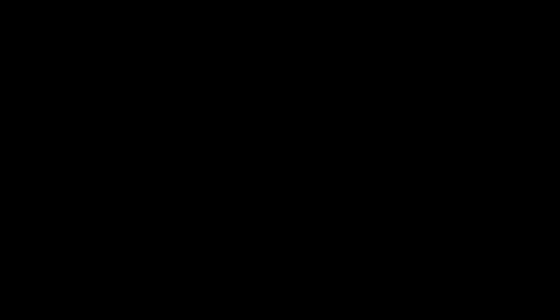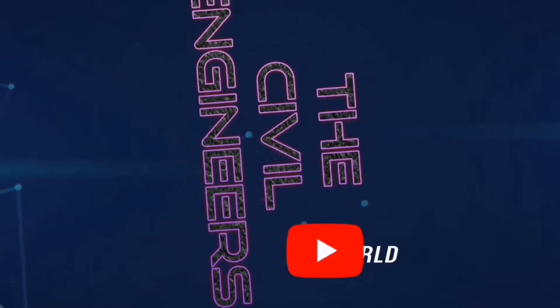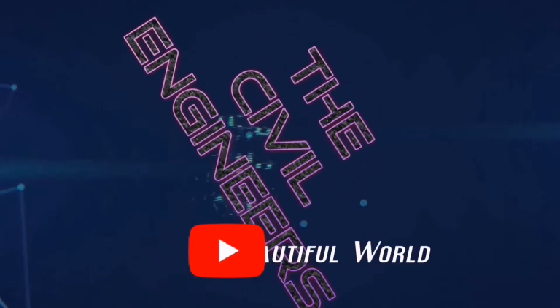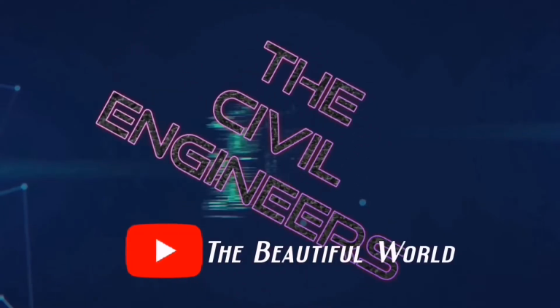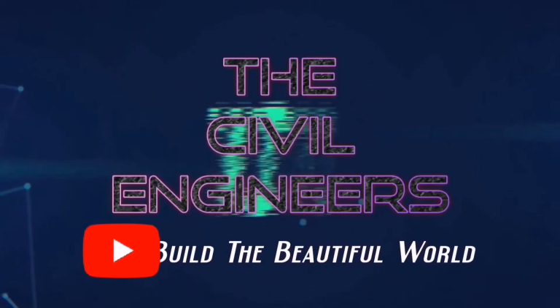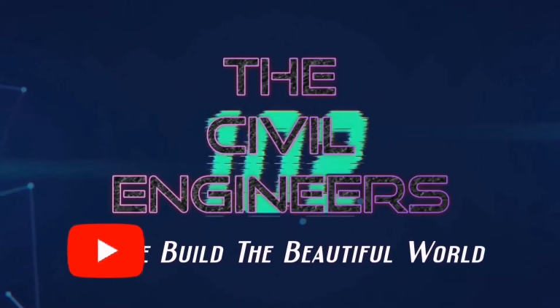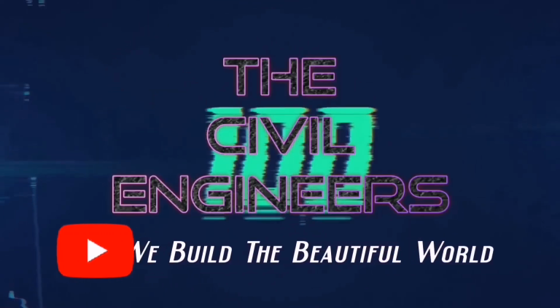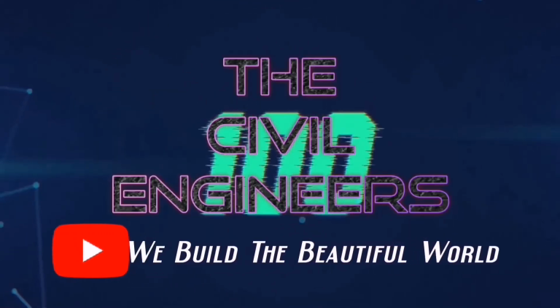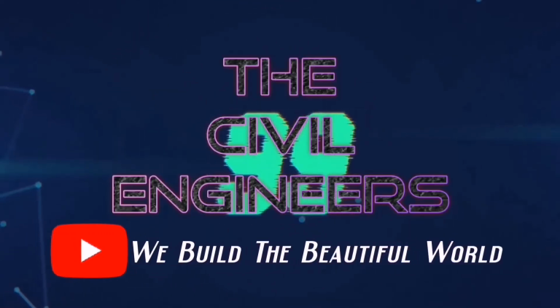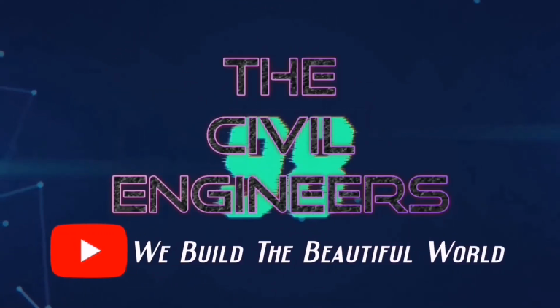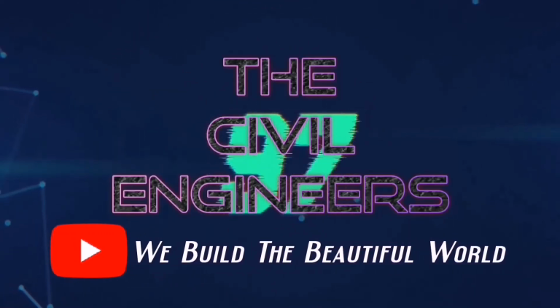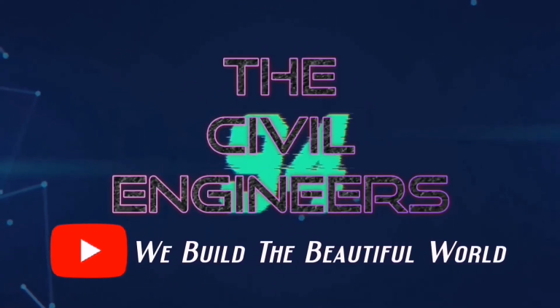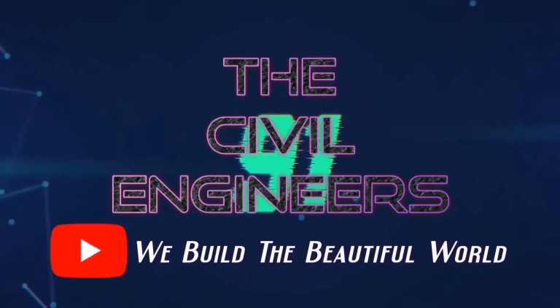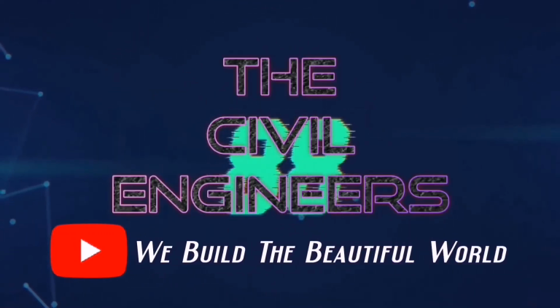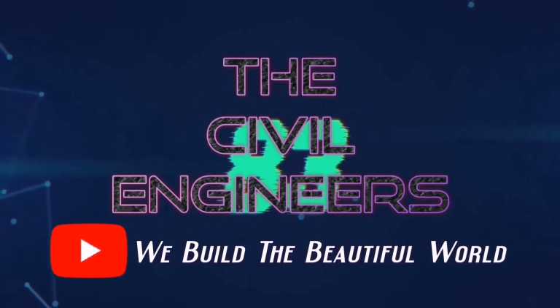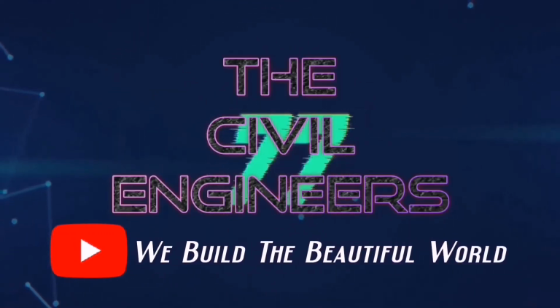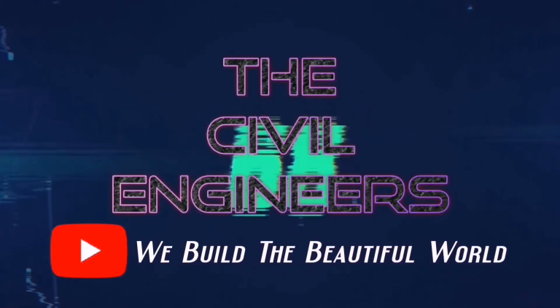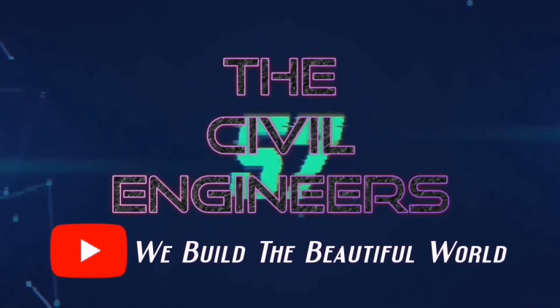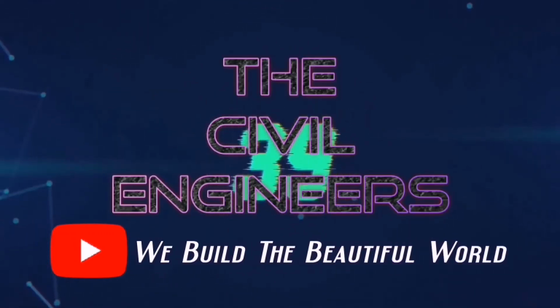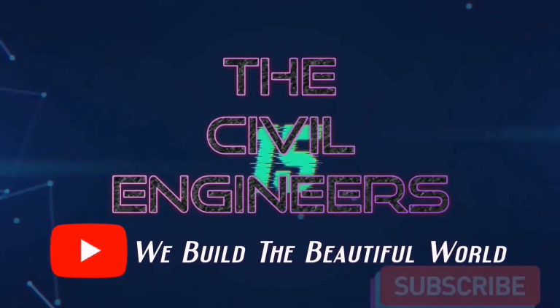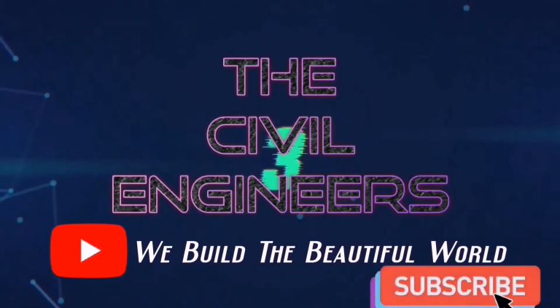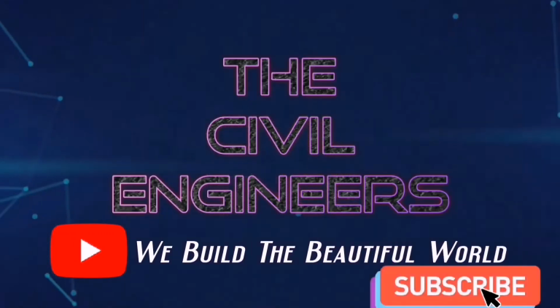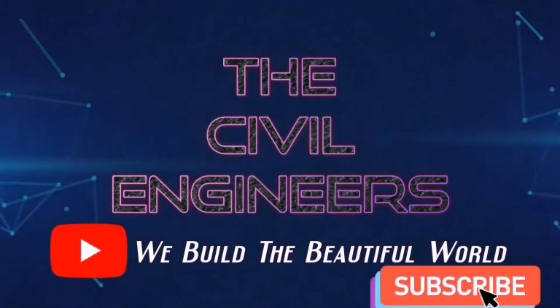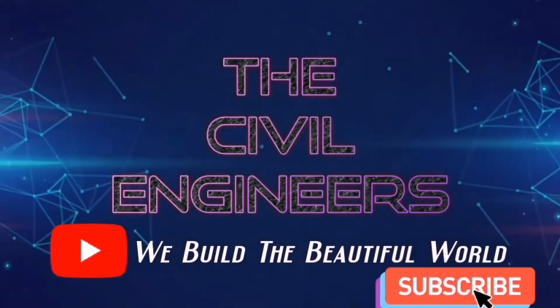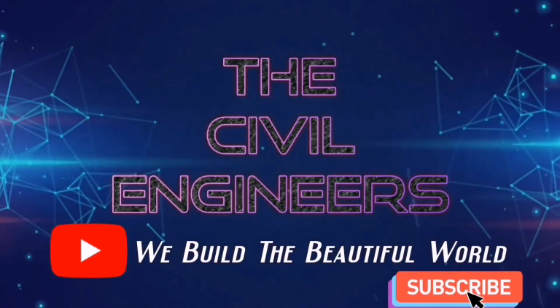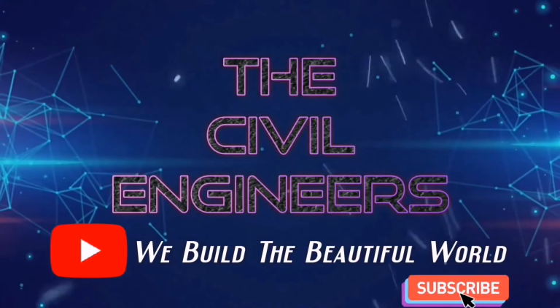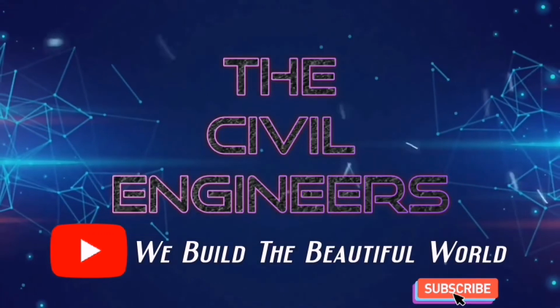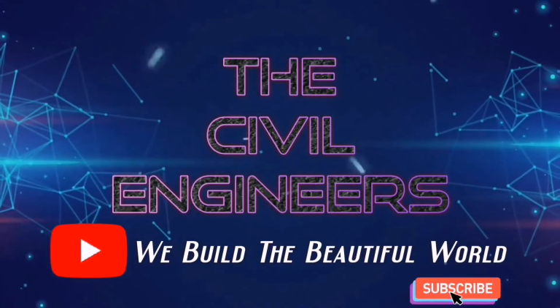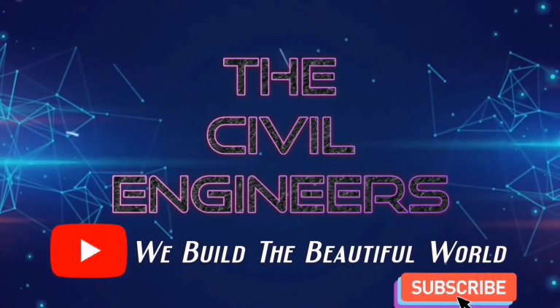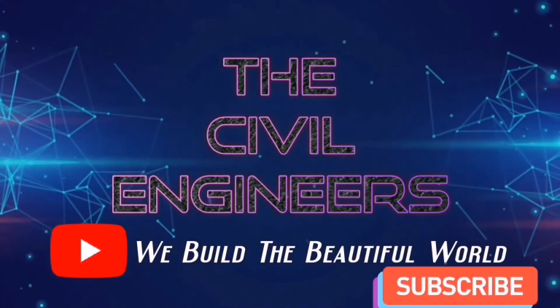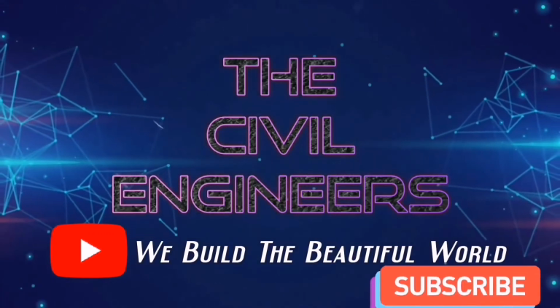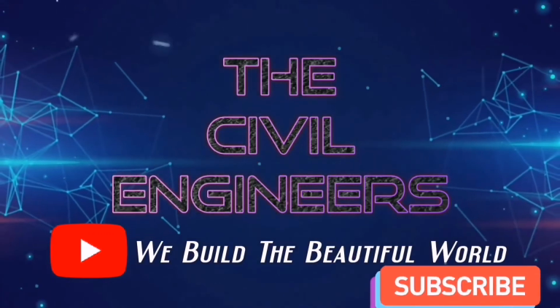Subscribe Prashant YT and press the bell icon and never miss our latest update.